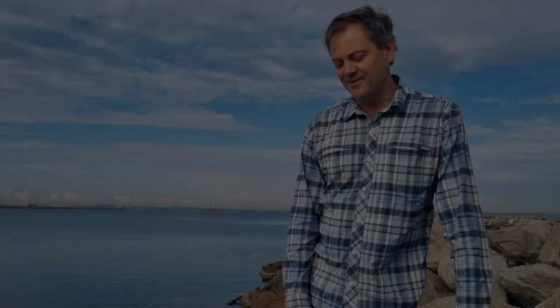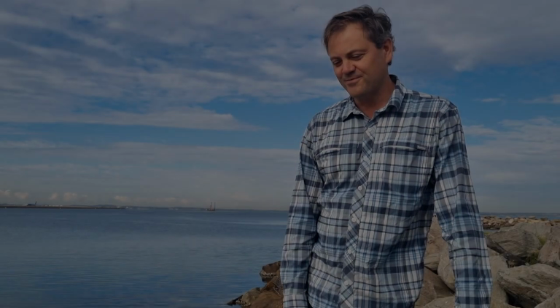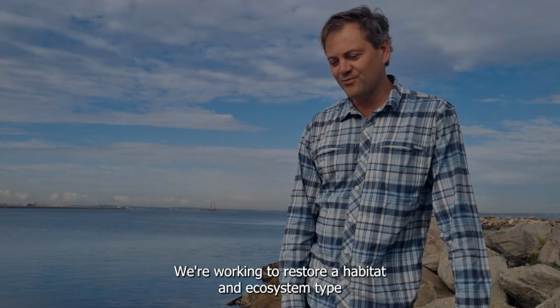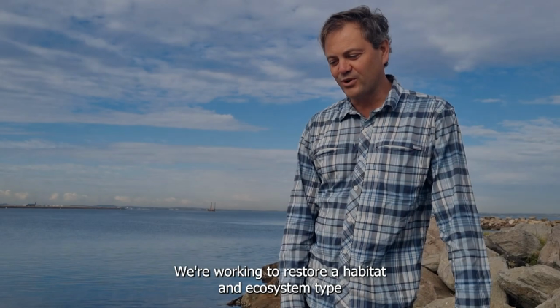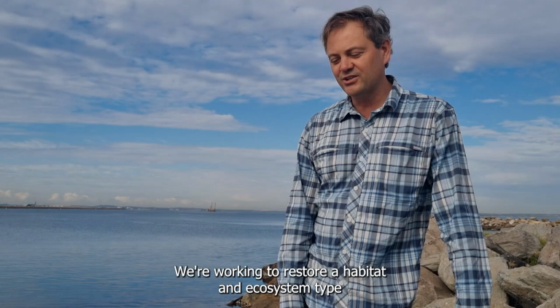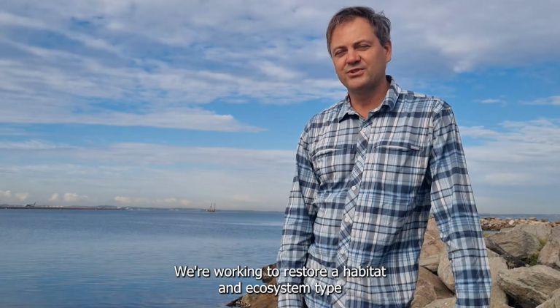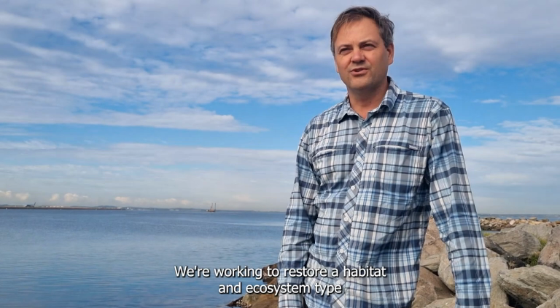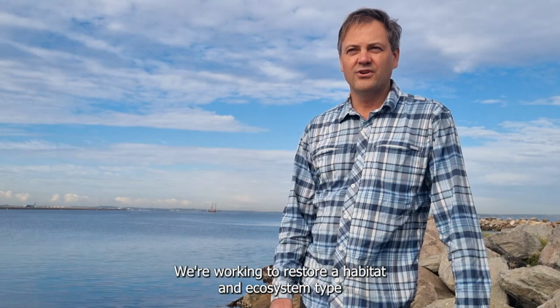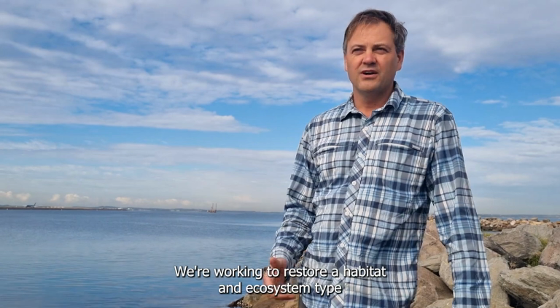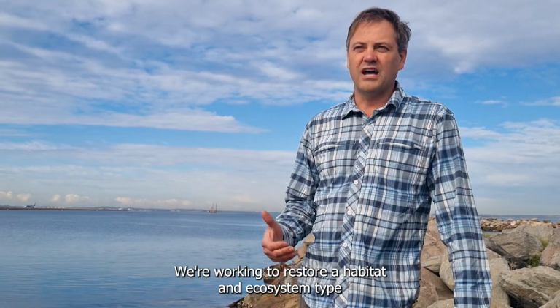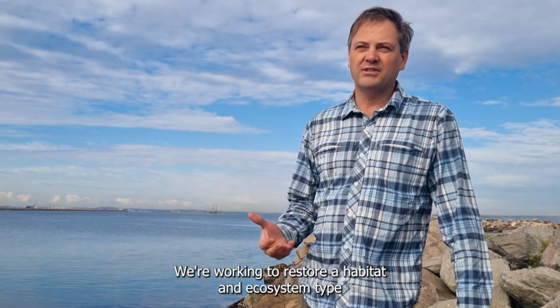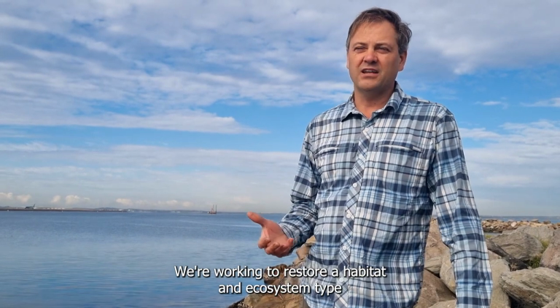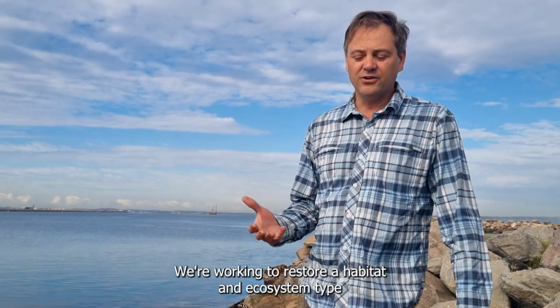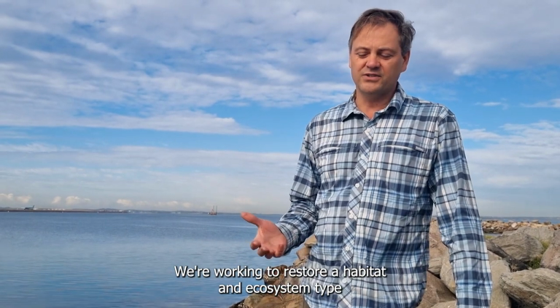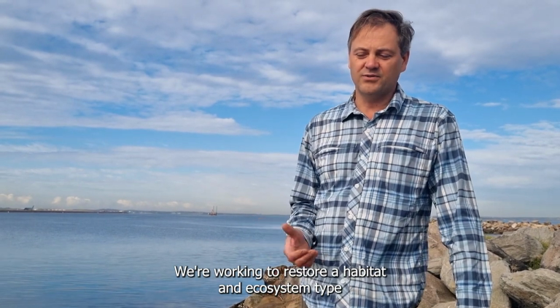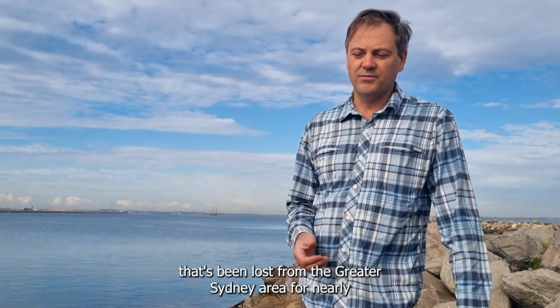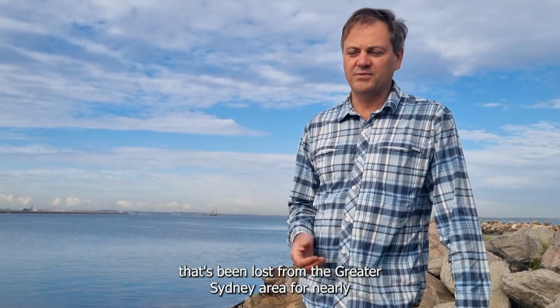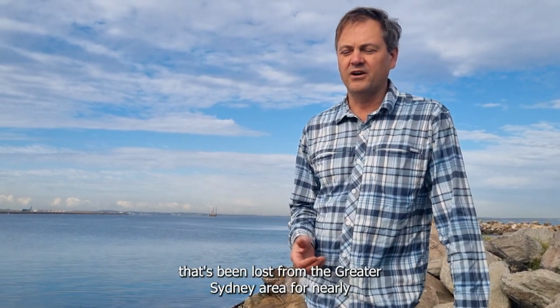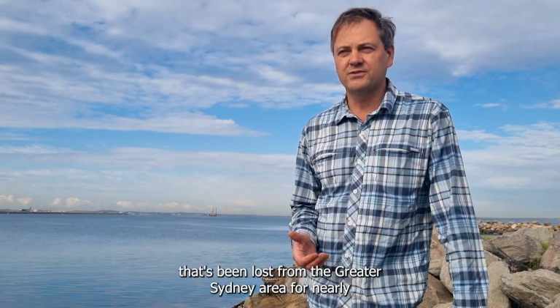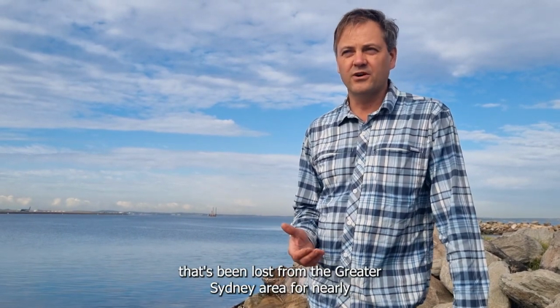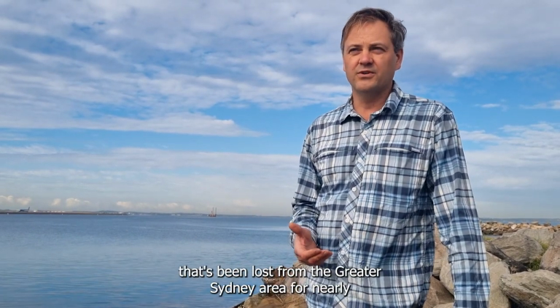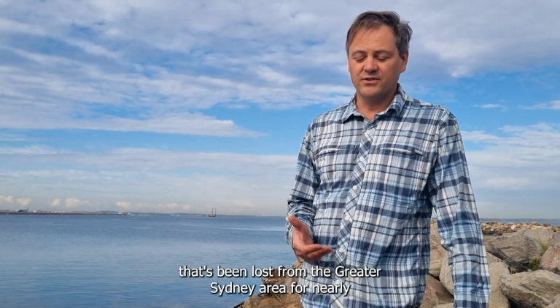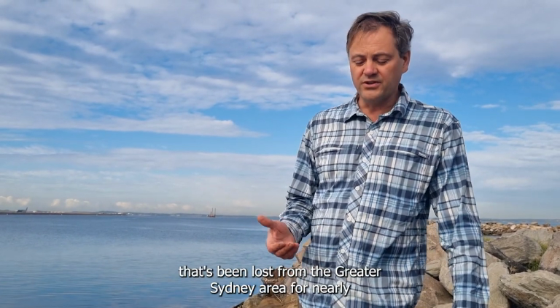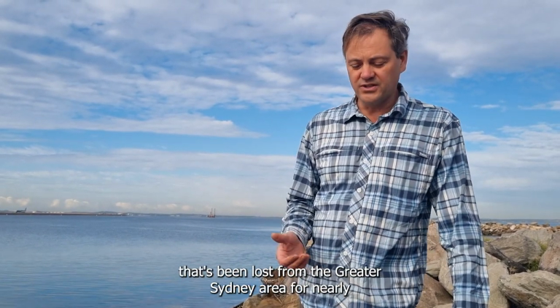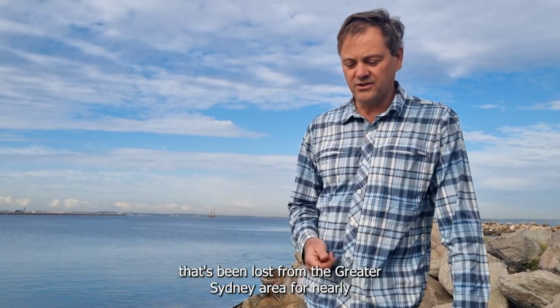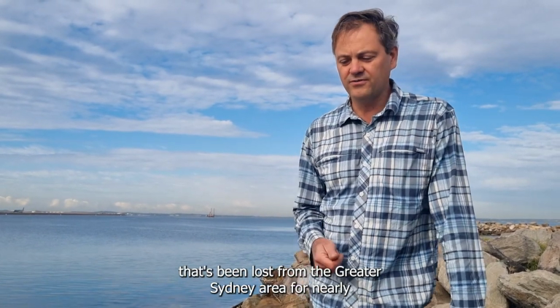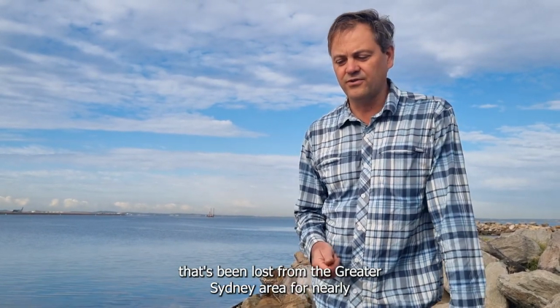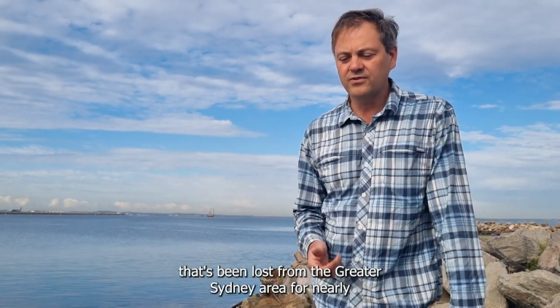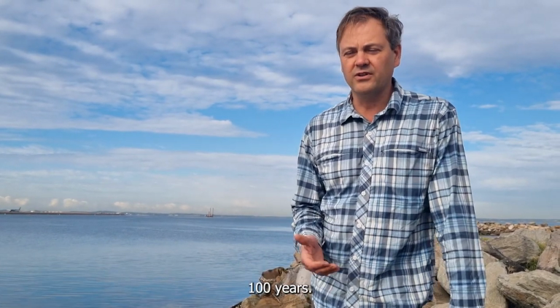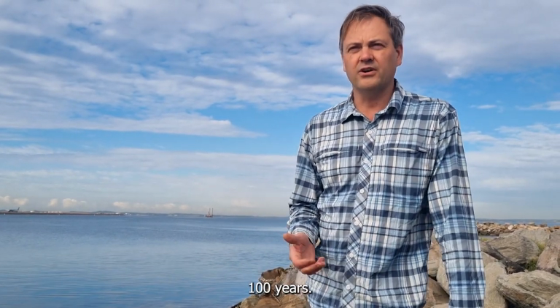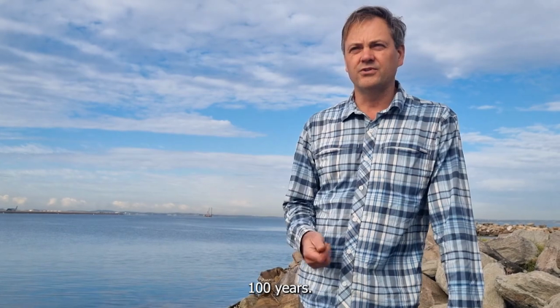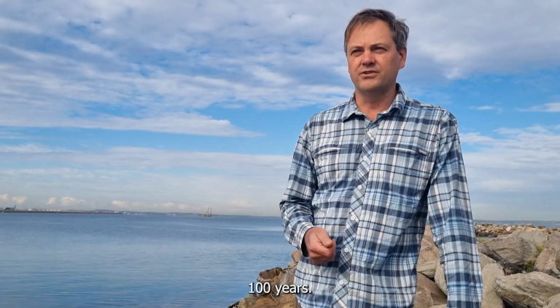We're working to restore a habitat, an ecosystem type that's been lost from the greater Sydney area for nearly a hundred years.